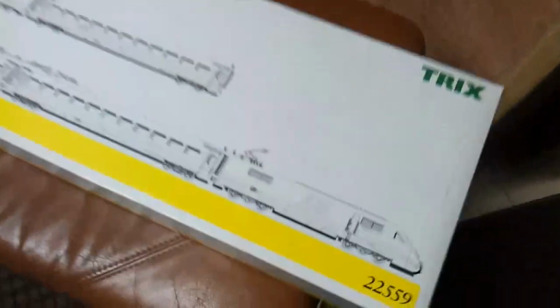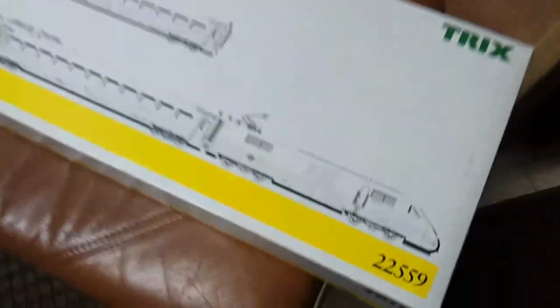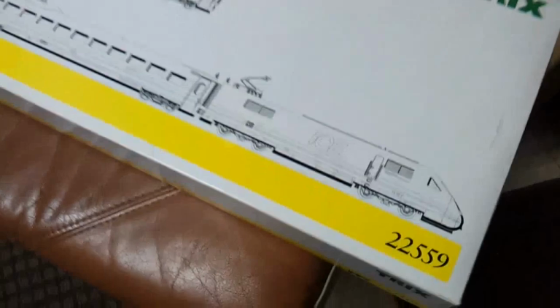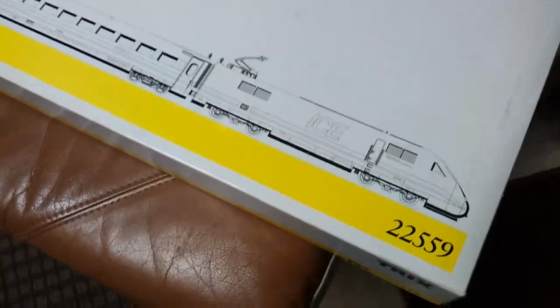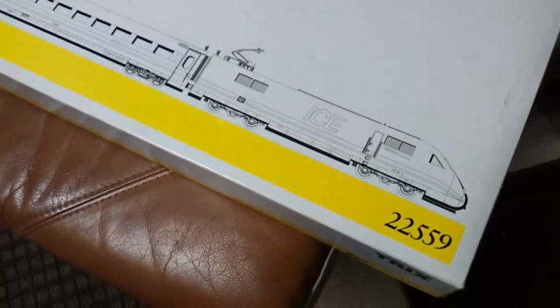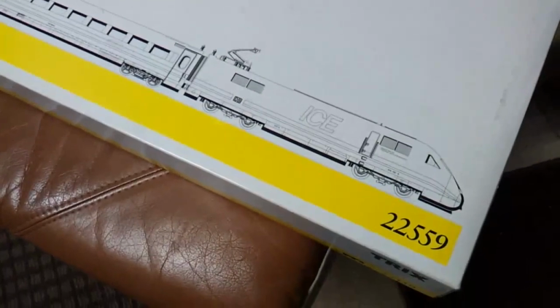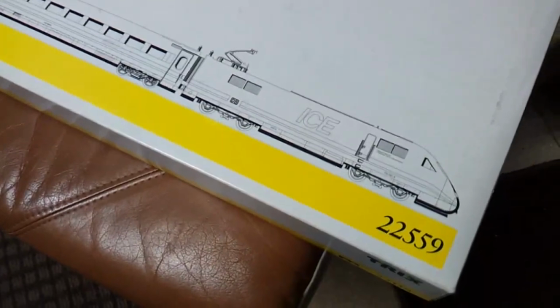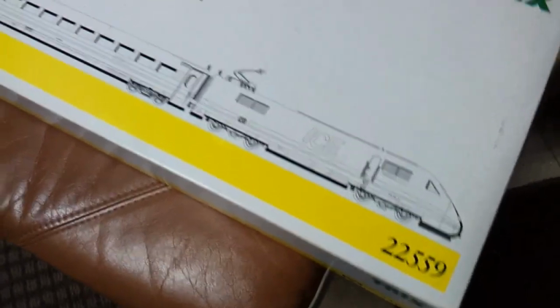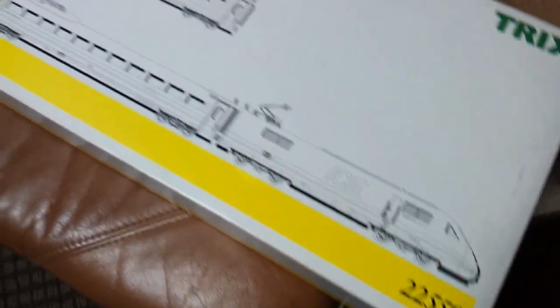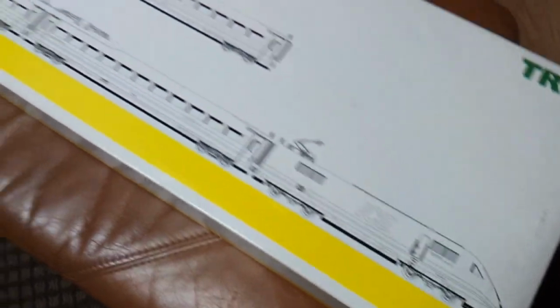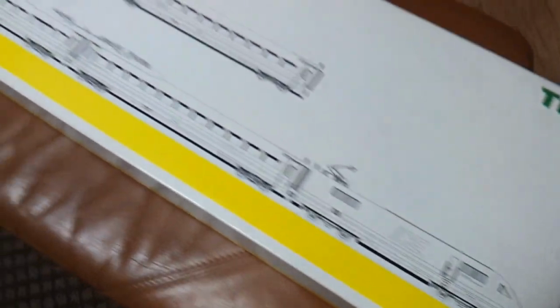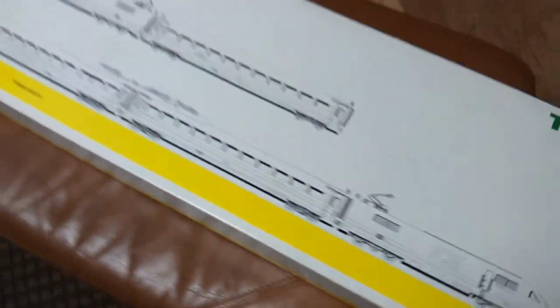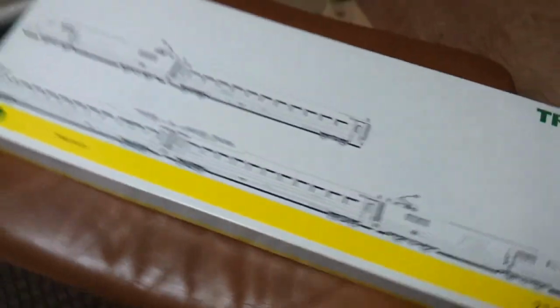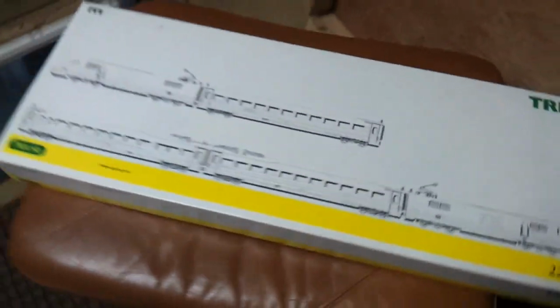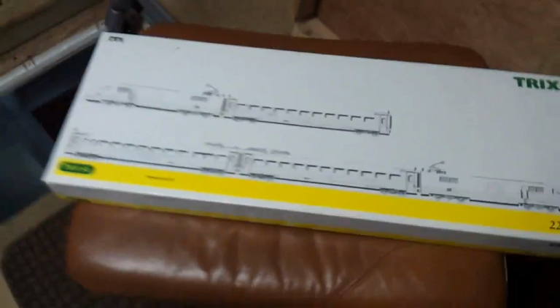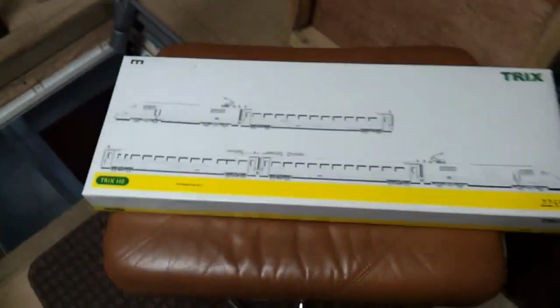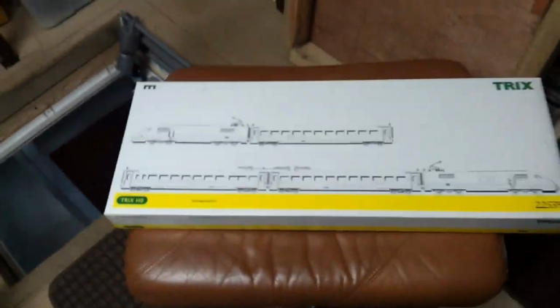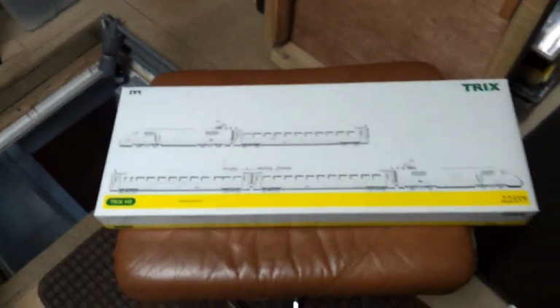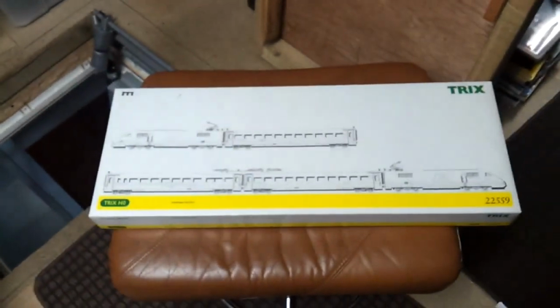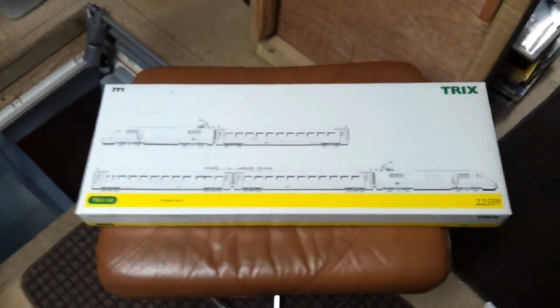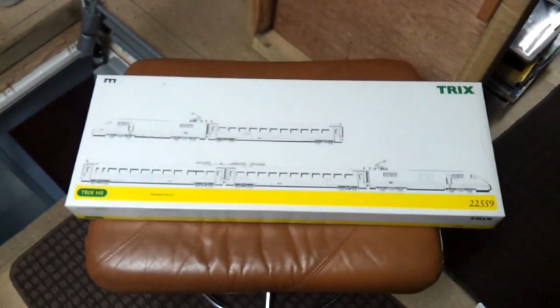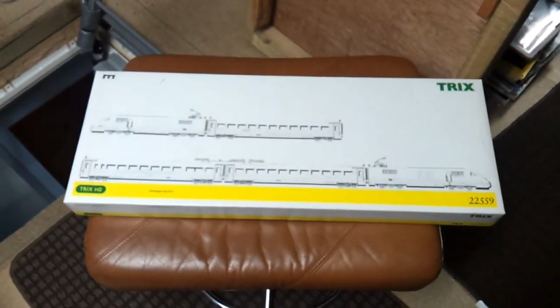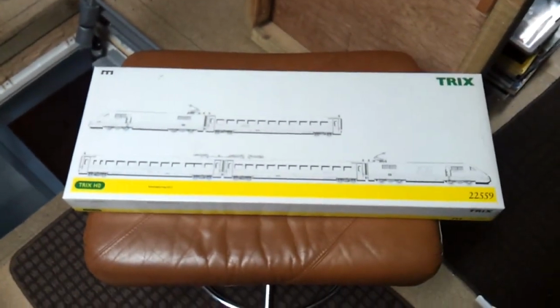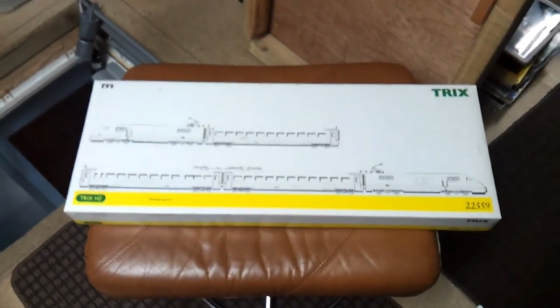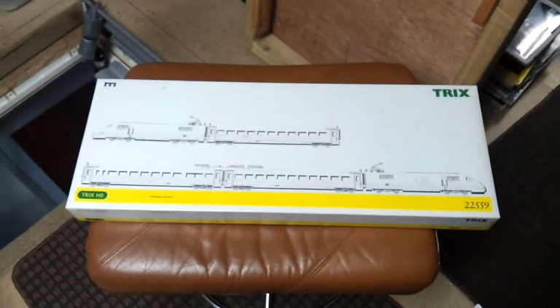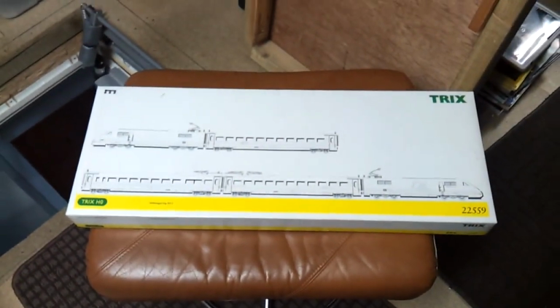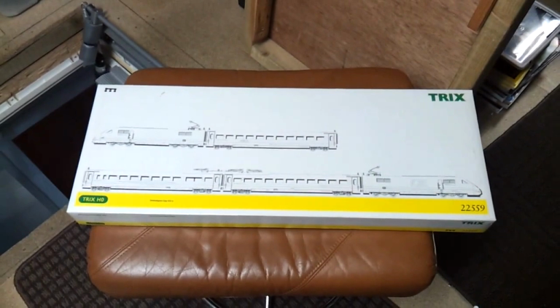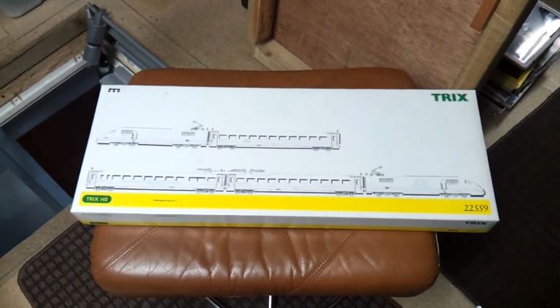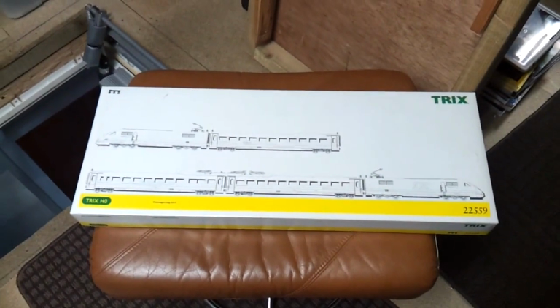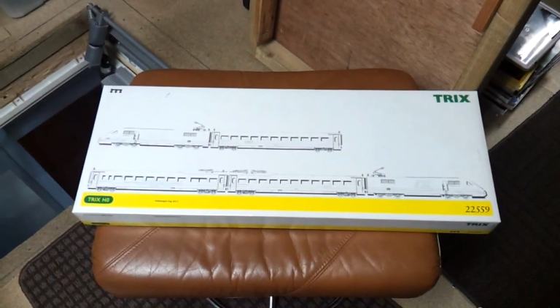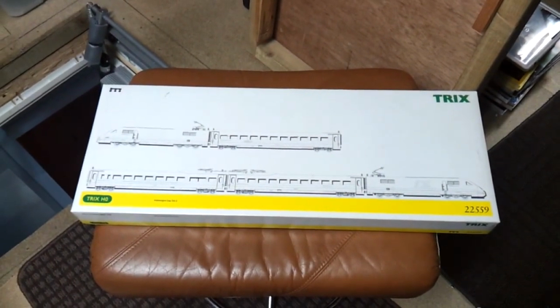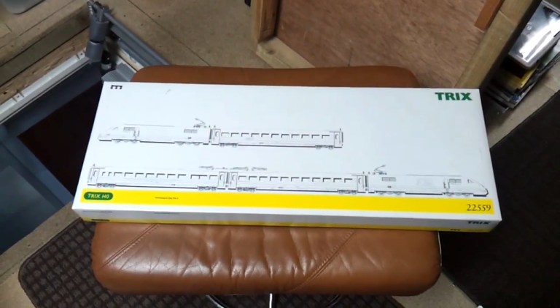This is a T2559, which is a very rare set, so I've decided I'm going to get this up and running.